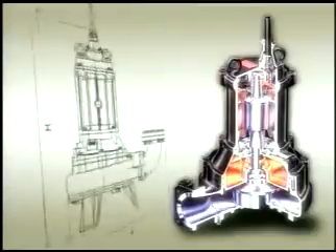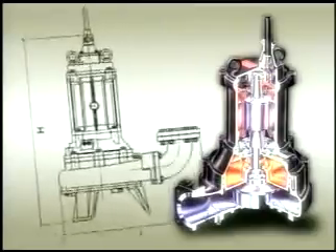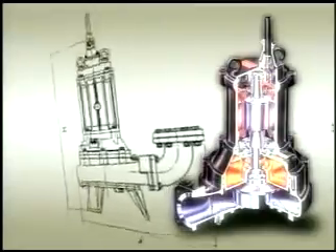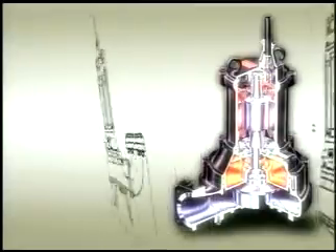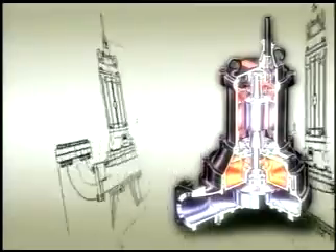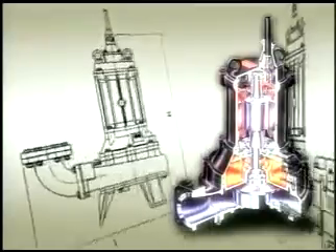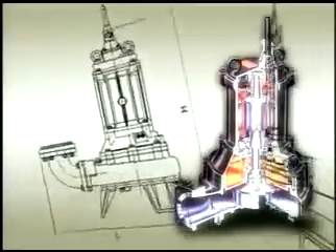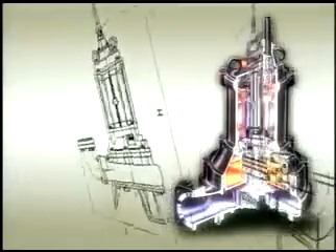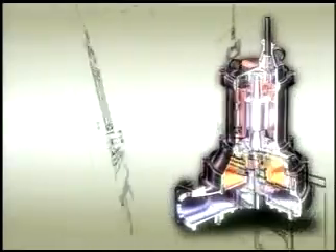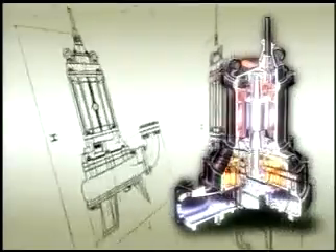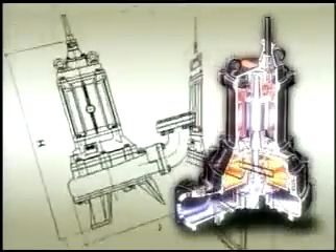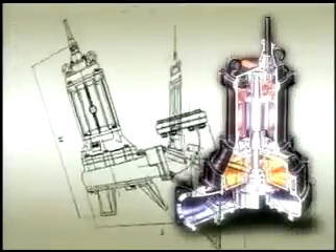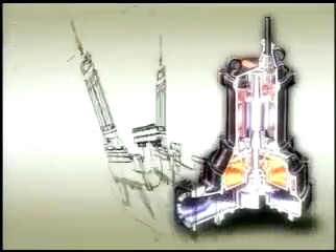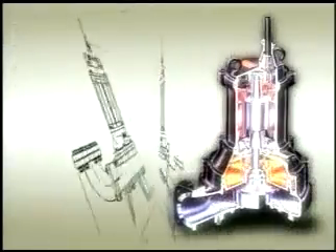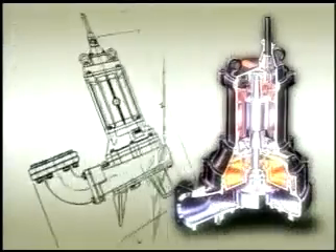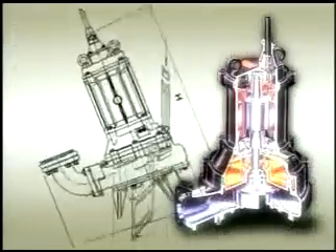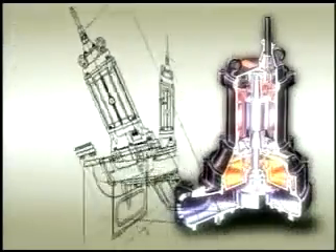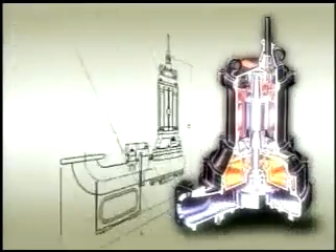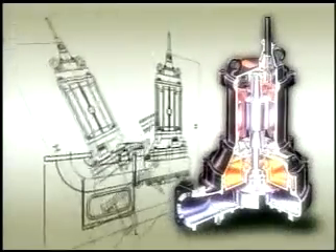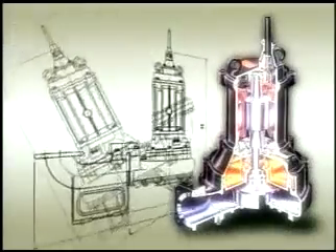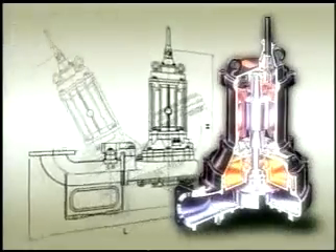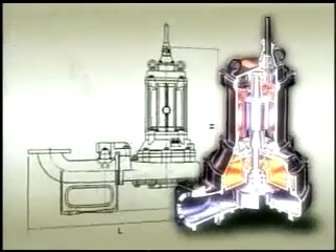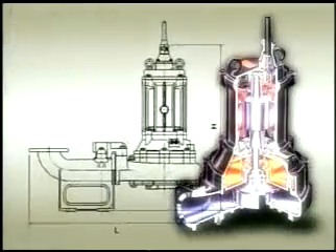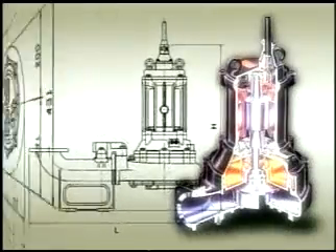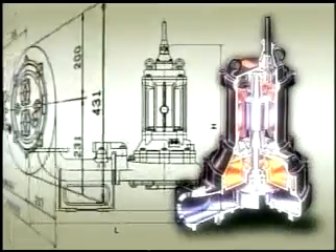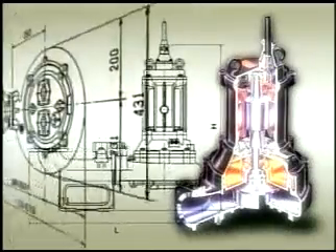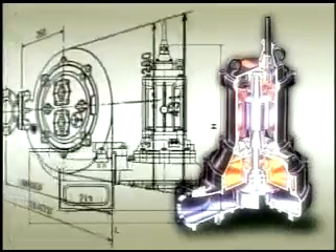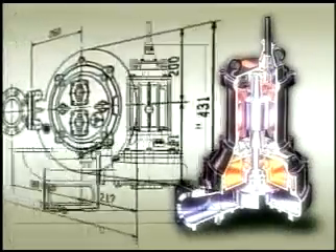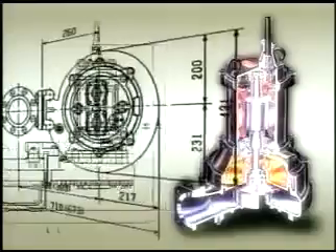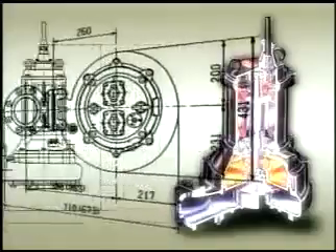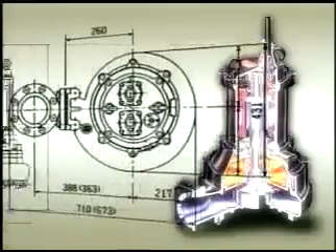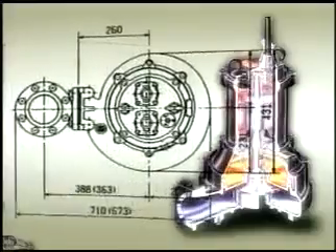With a variety of other functions developed by Tsurumi, the pump has already won our users' trust.